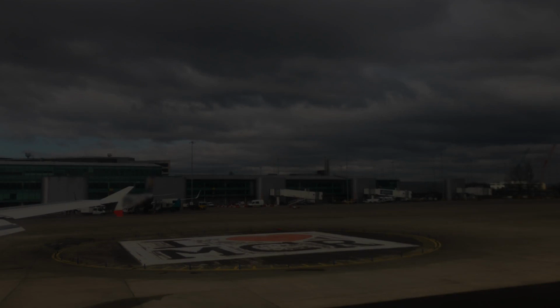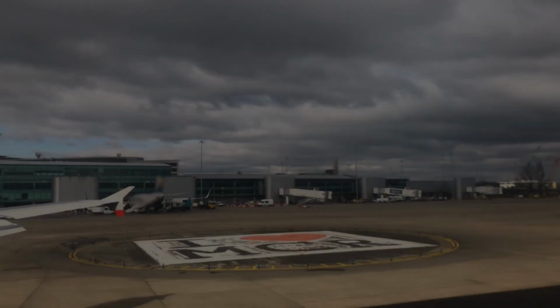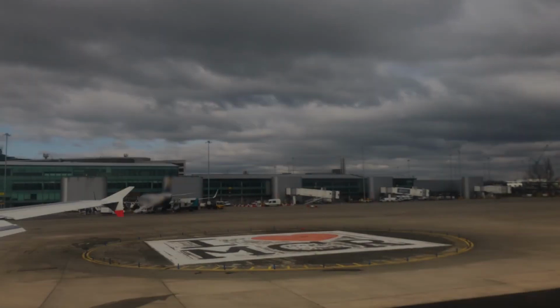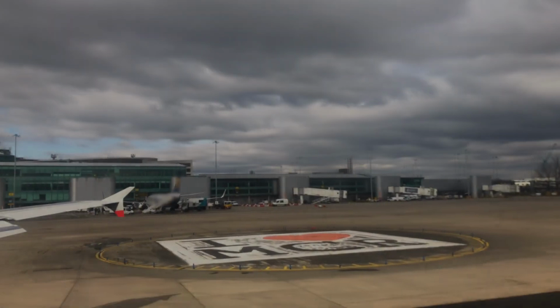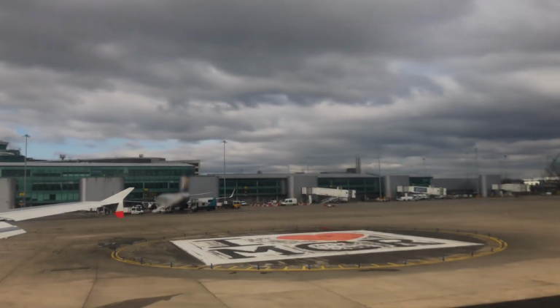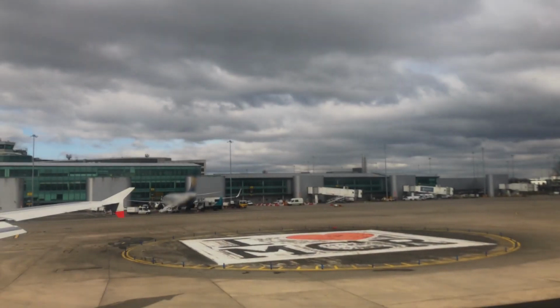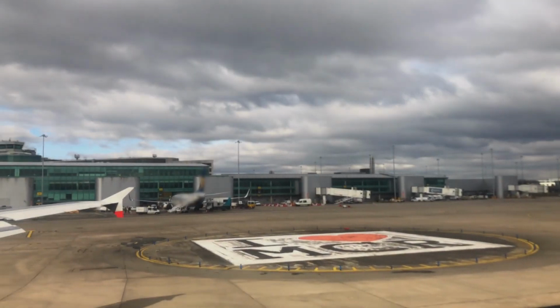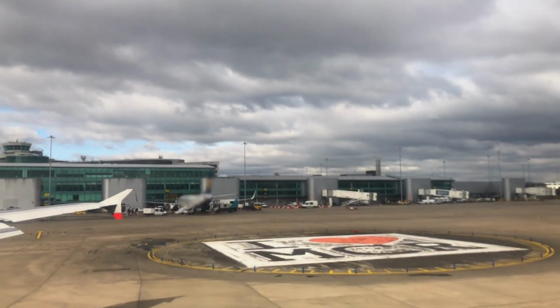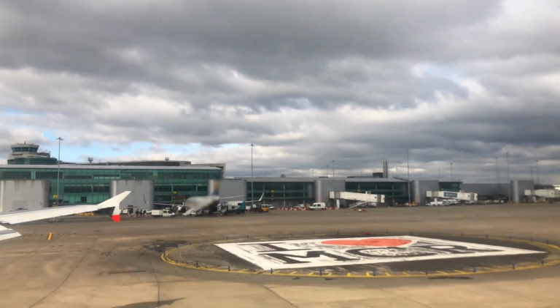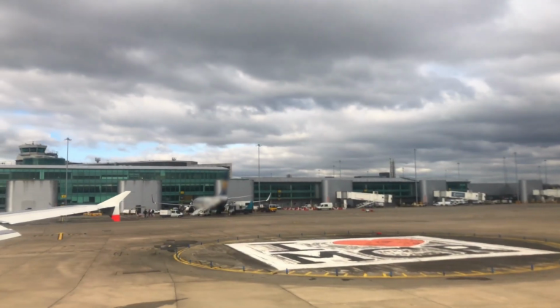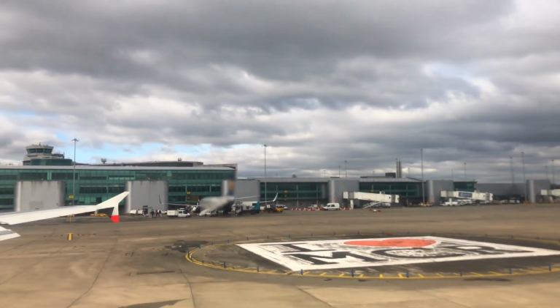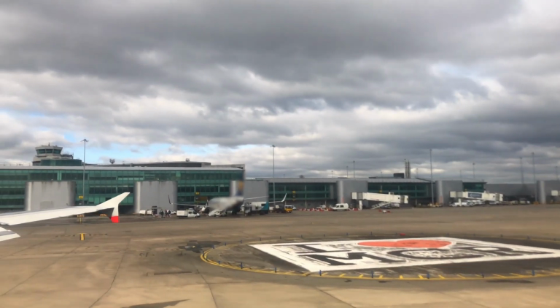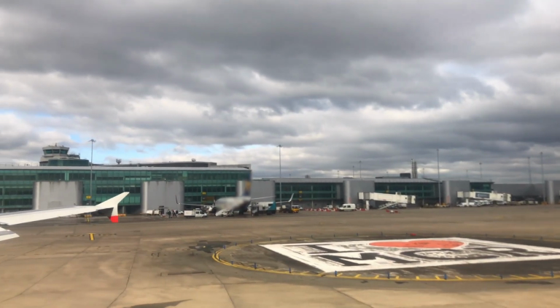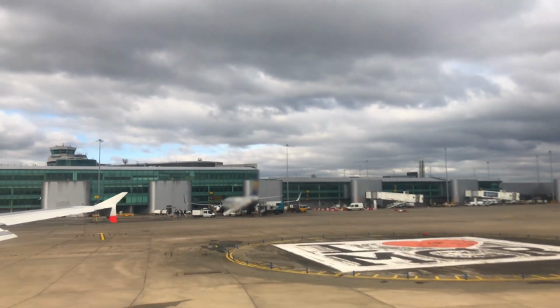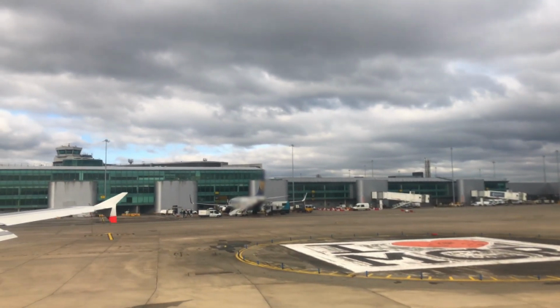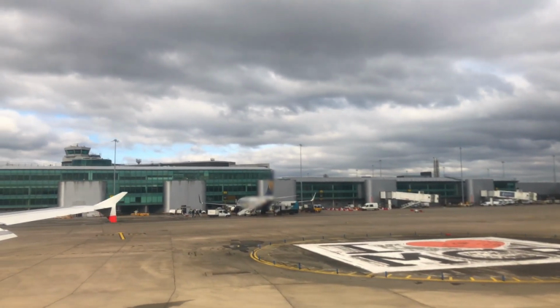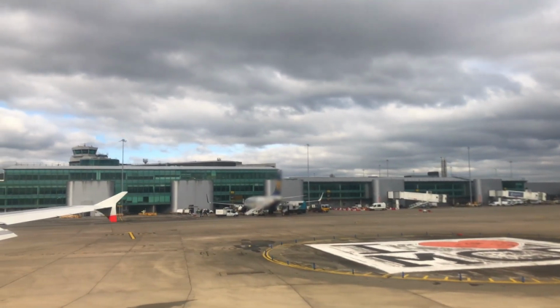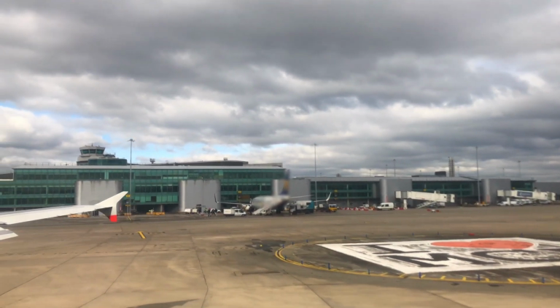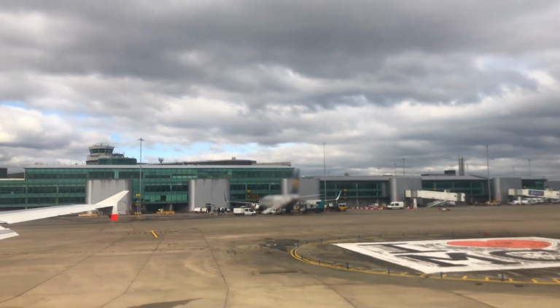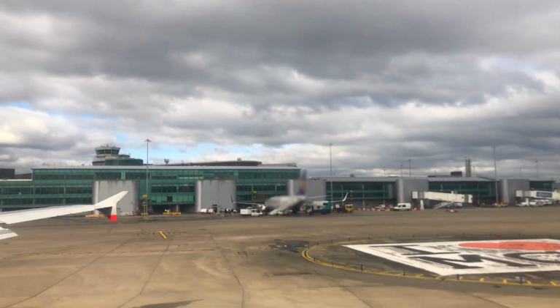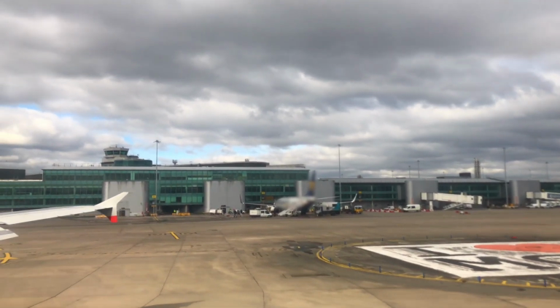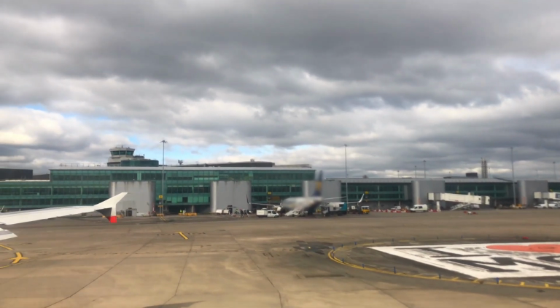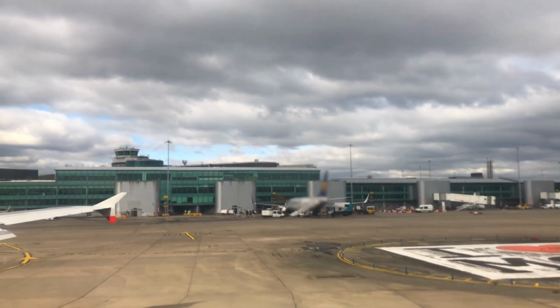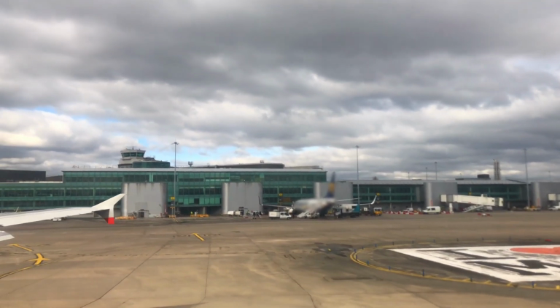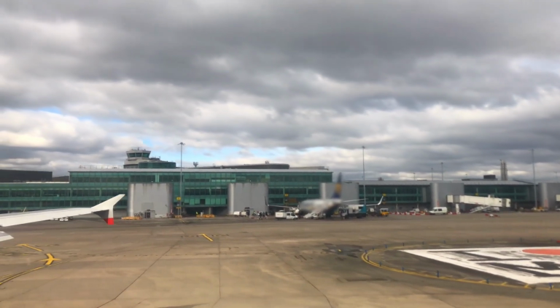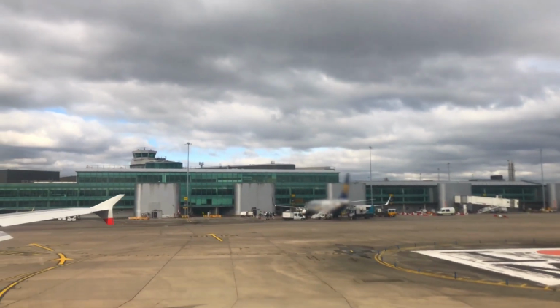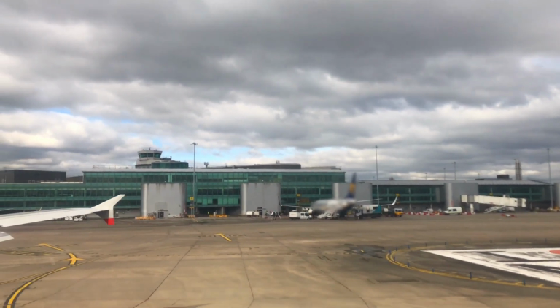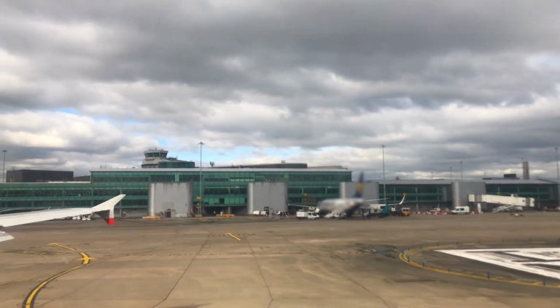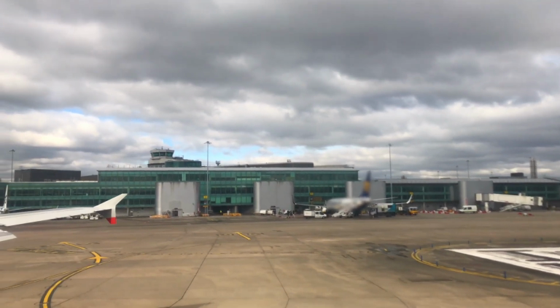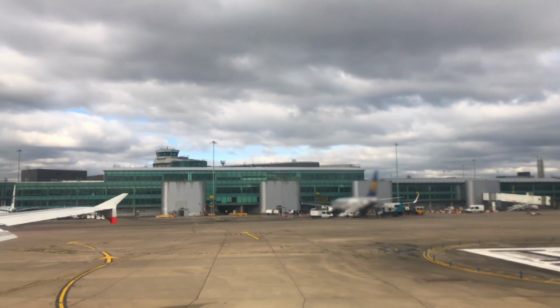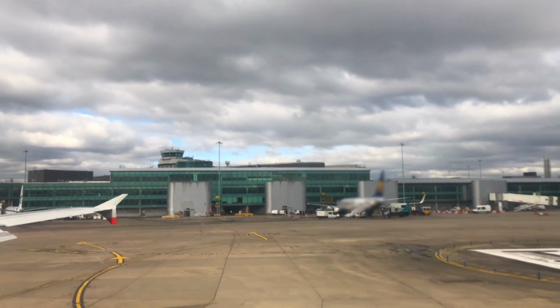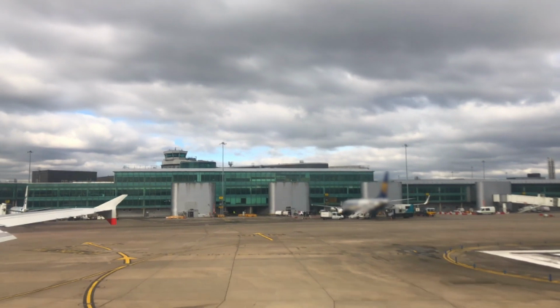Ladies and gentlemen, welcome to Manchester. The time is currently 20 past 11 in the morning.